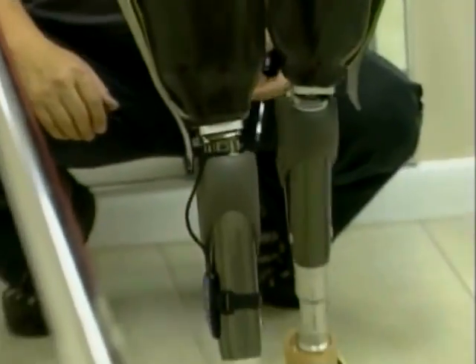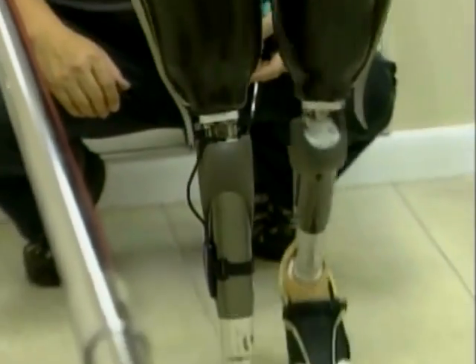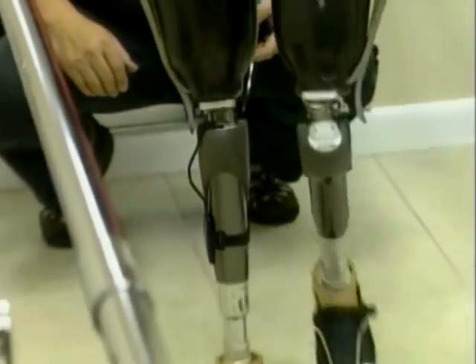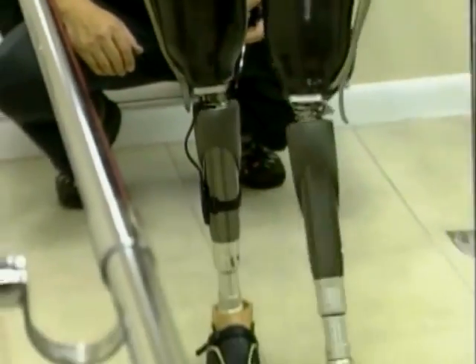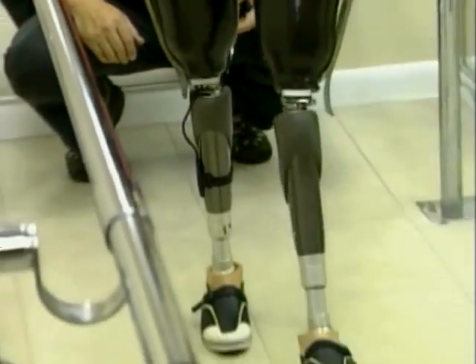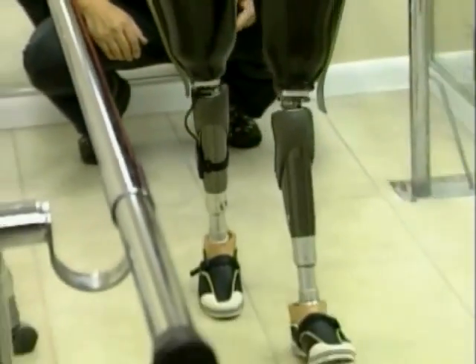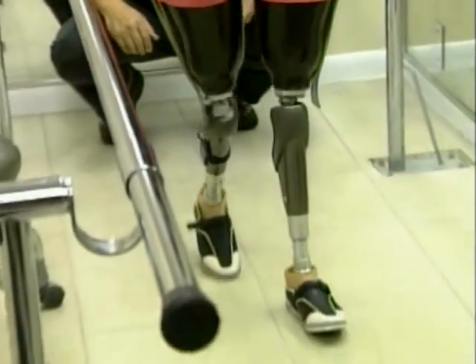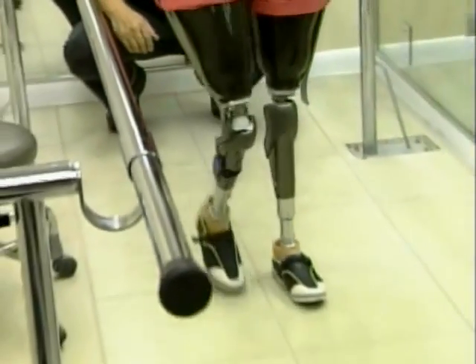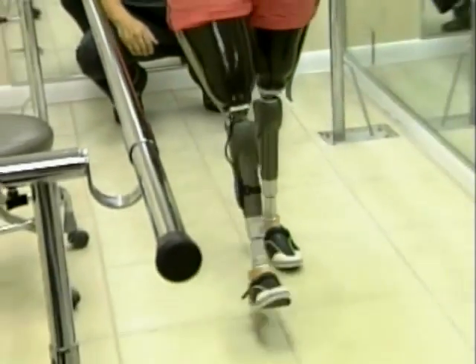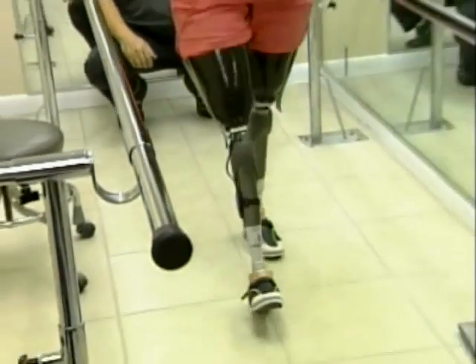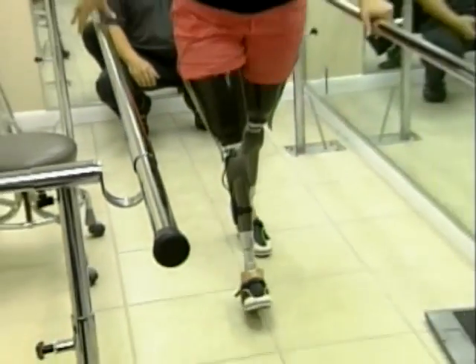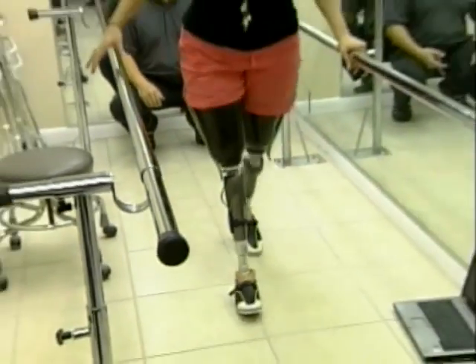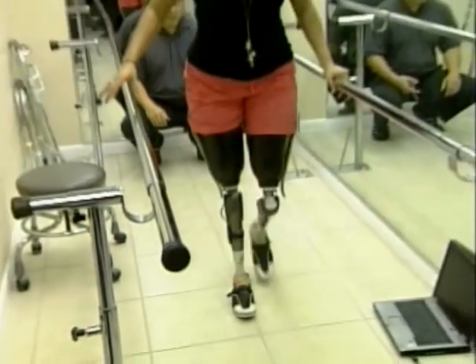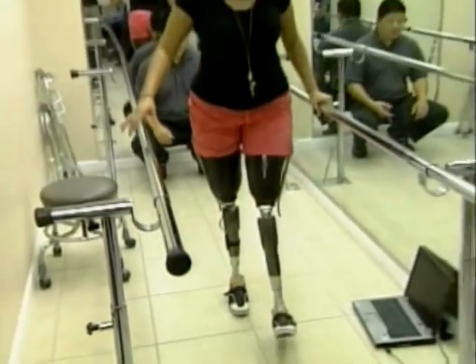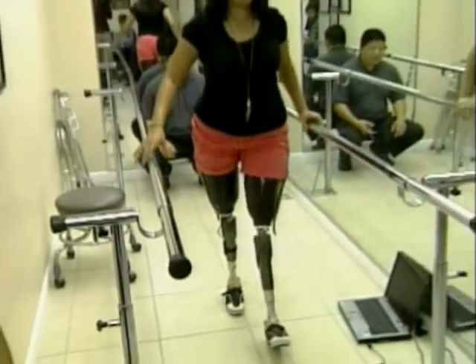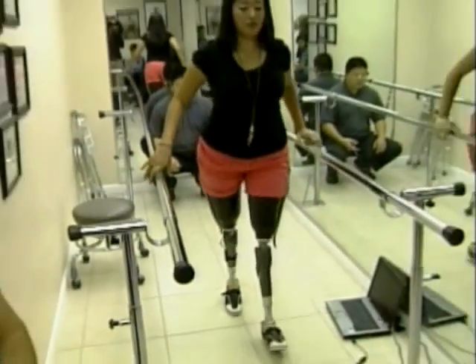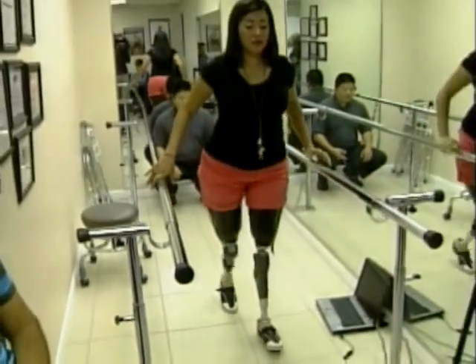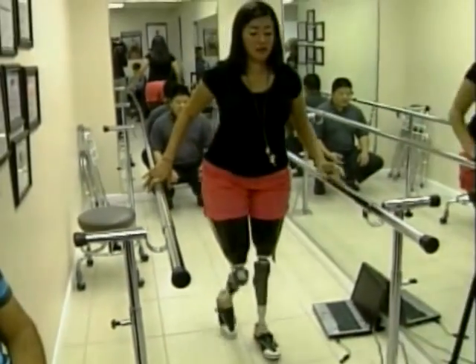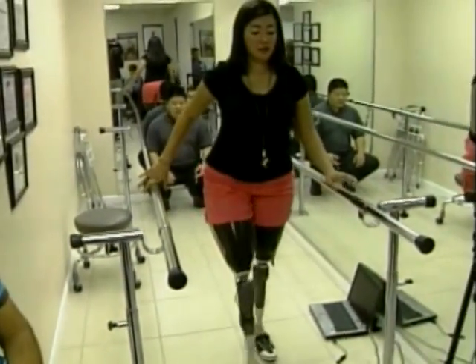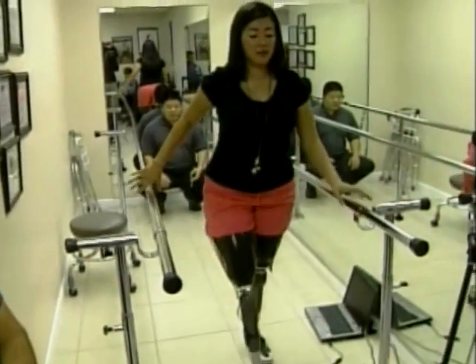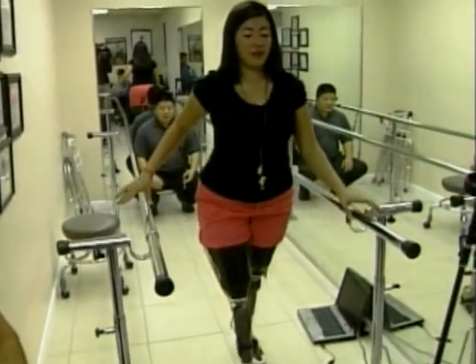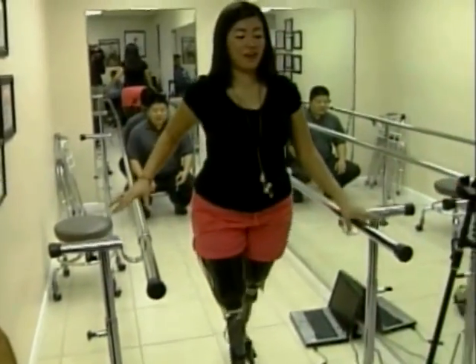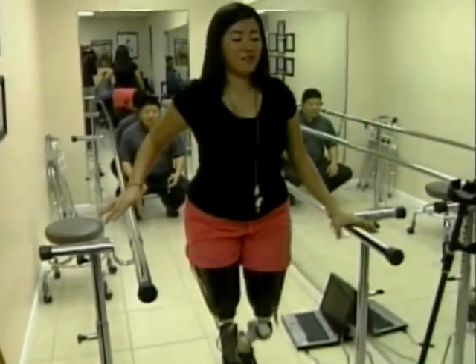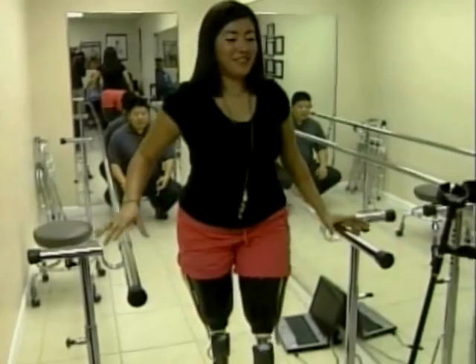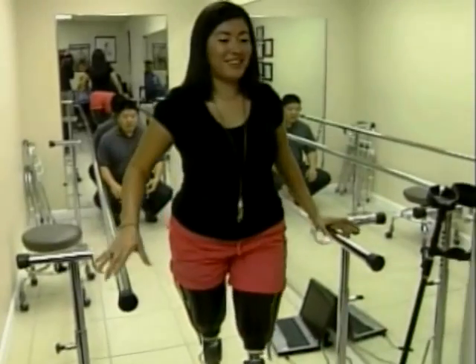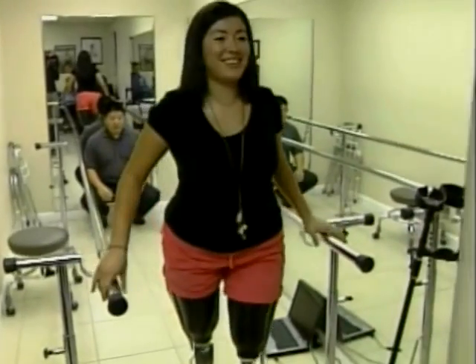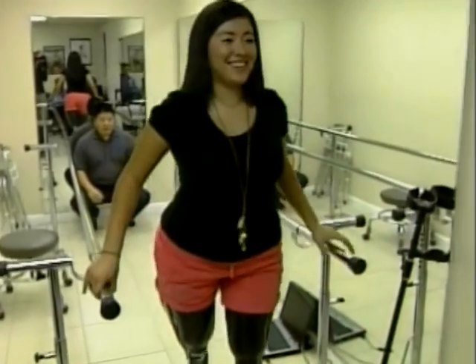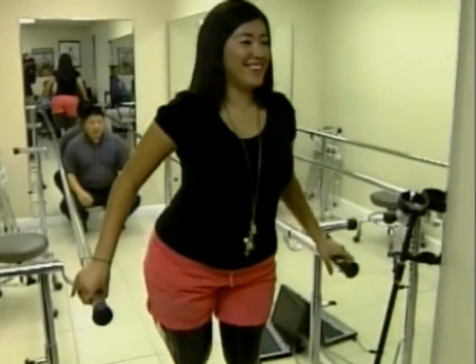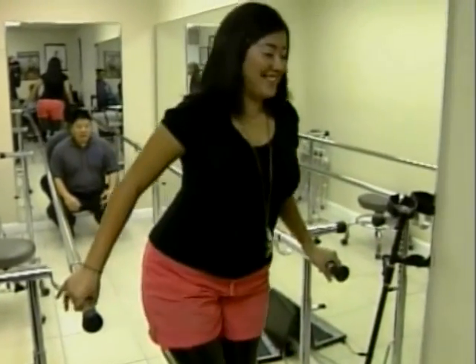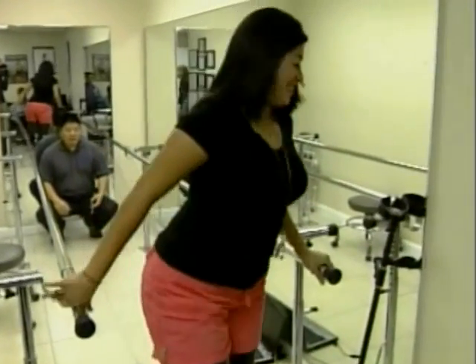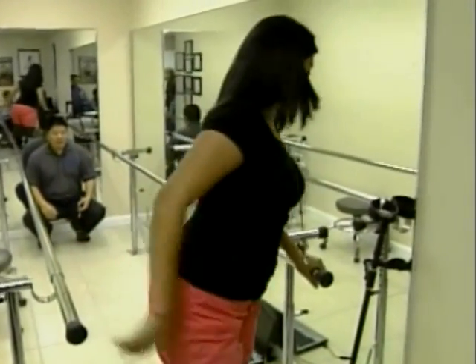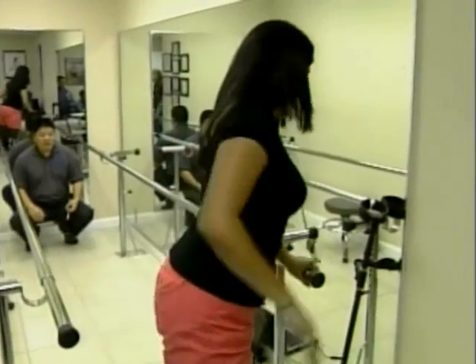New technology helping her to stand on her own. Karen Brown, CBS News, New York.